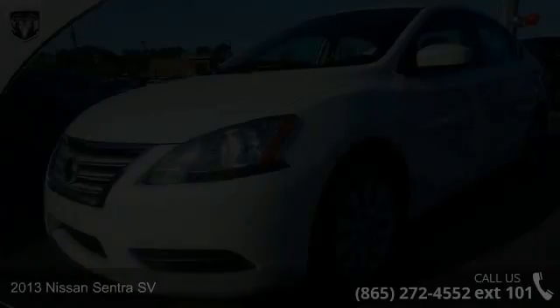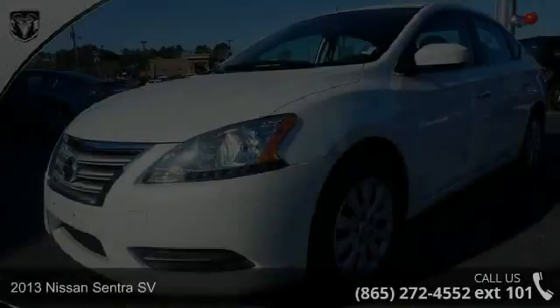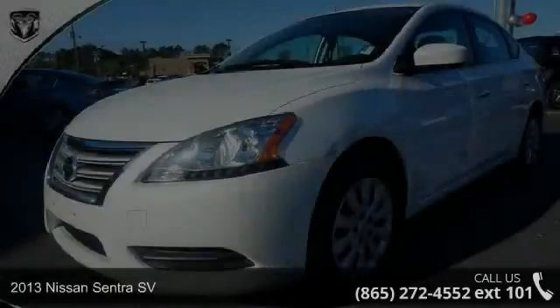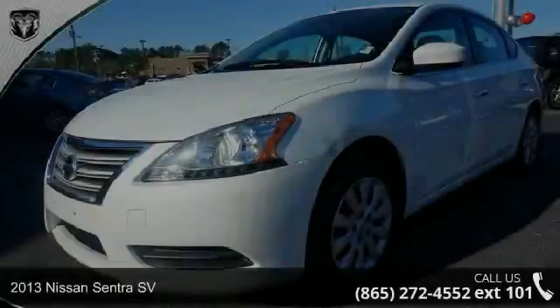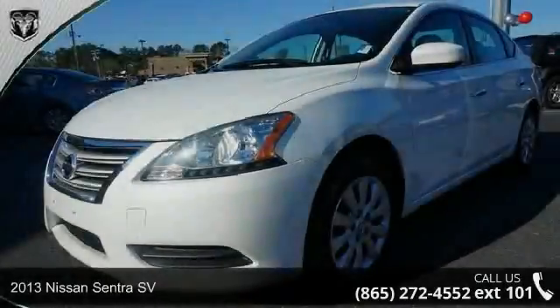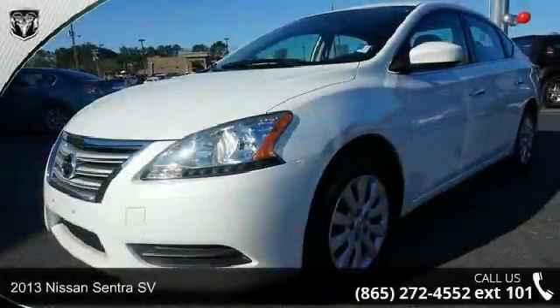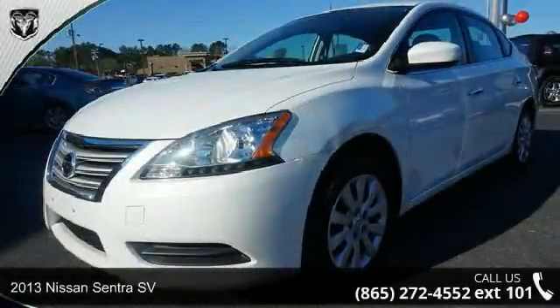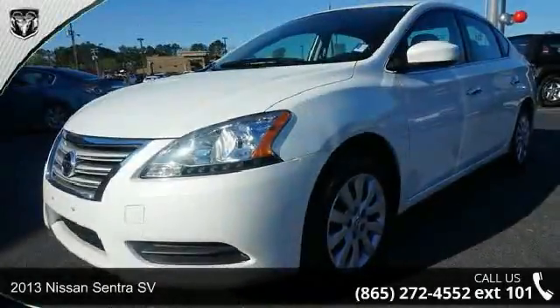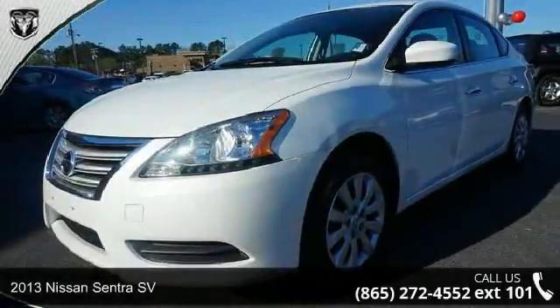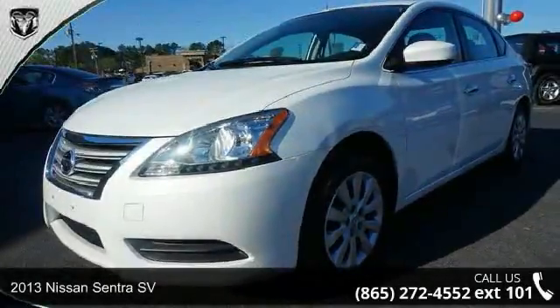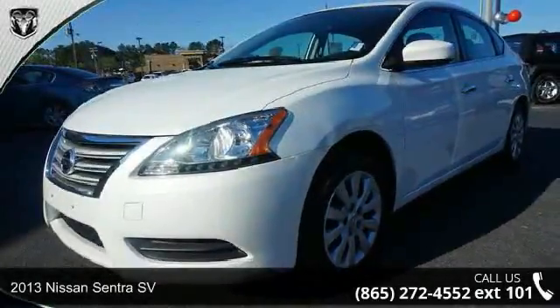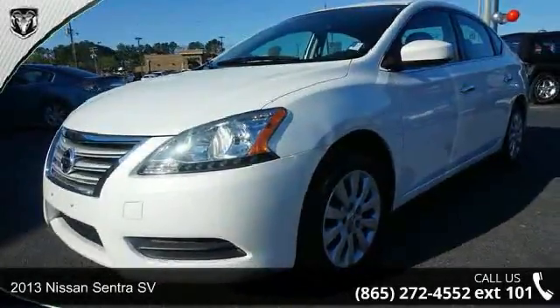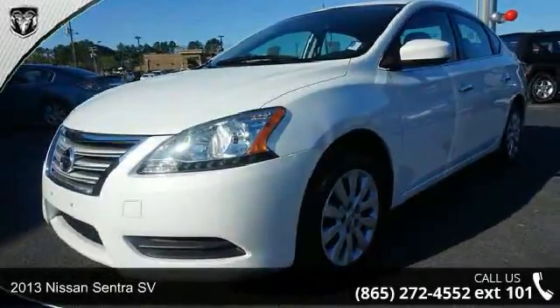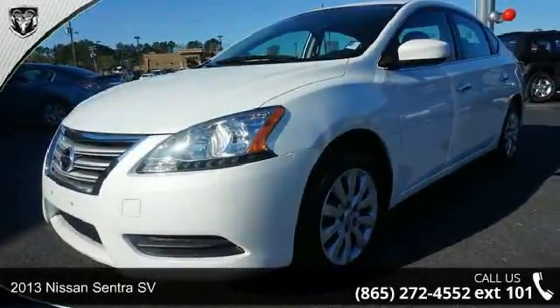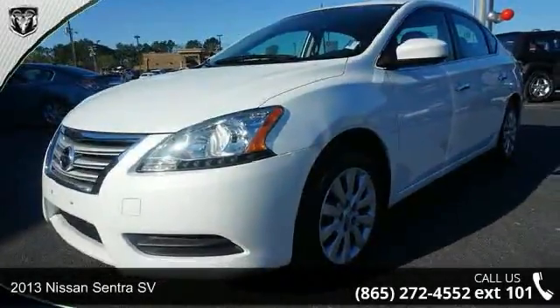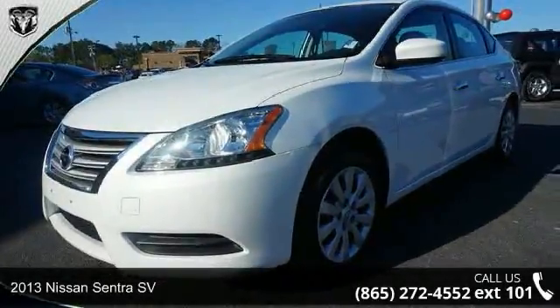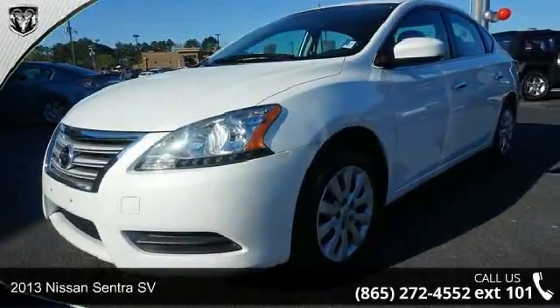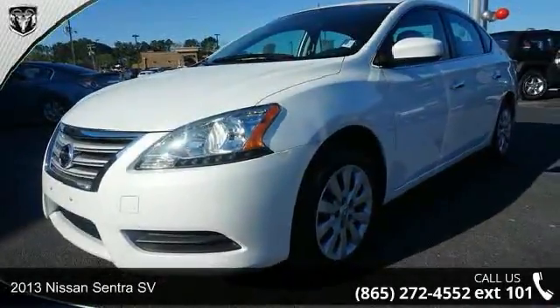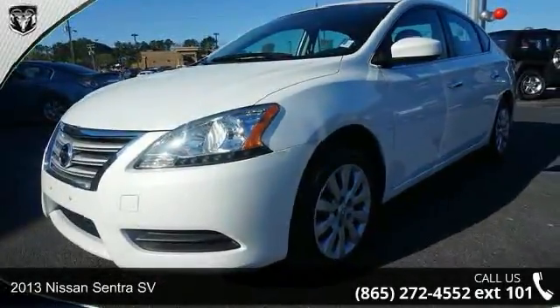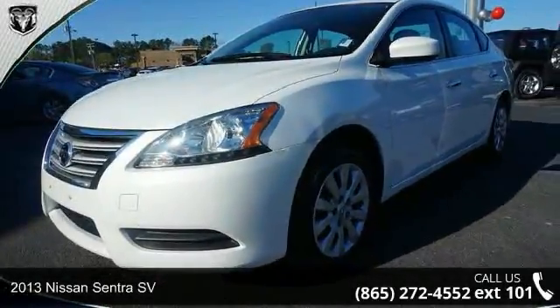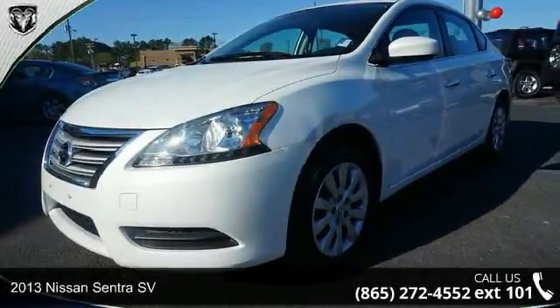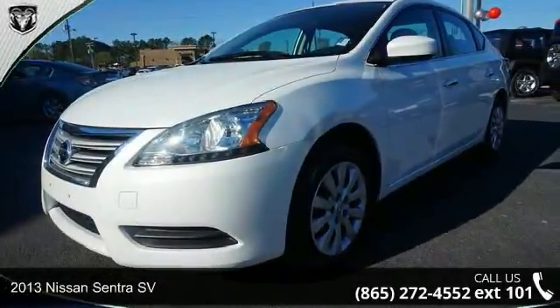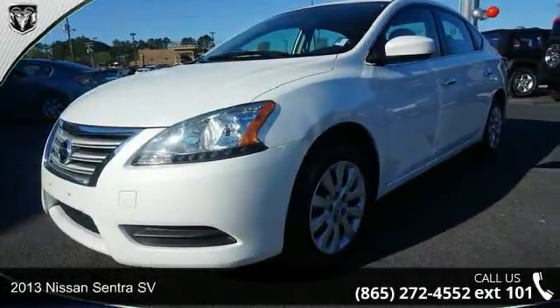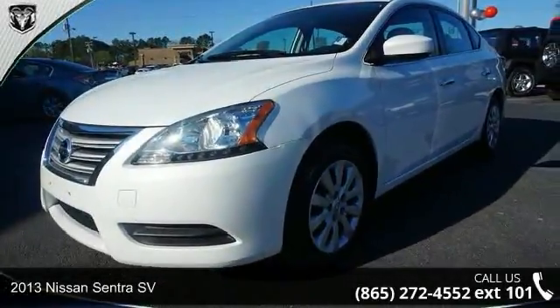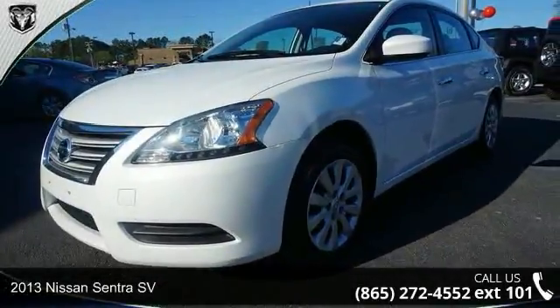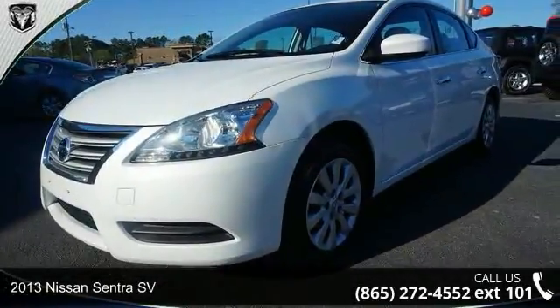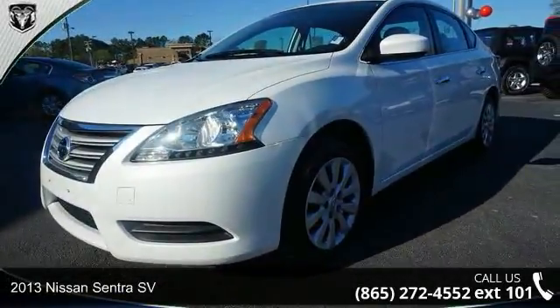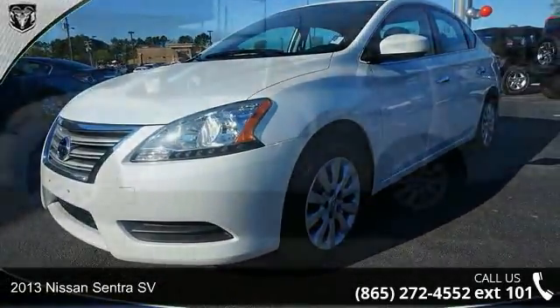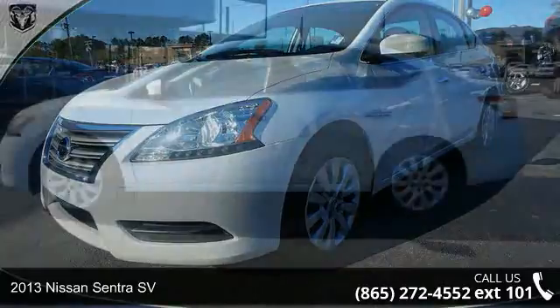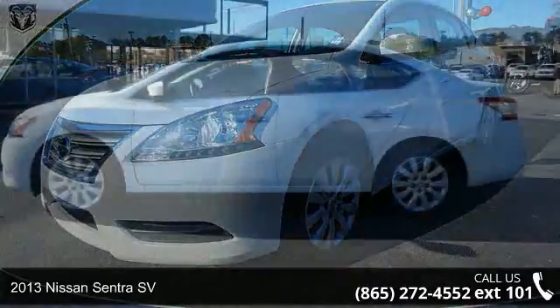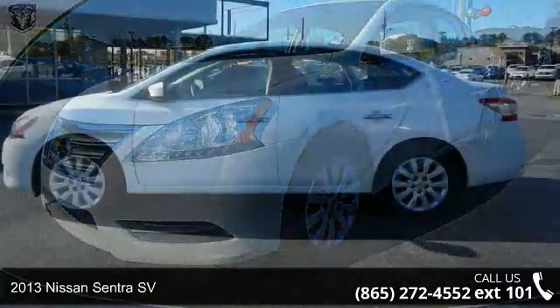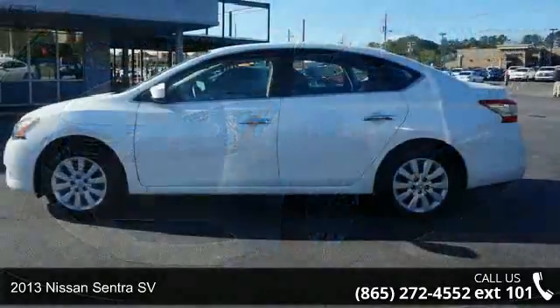Presenting the 2013 Nissan Sentra SV. This may be the set of wheels you've been looking for.